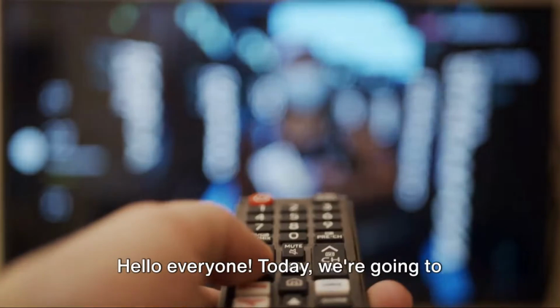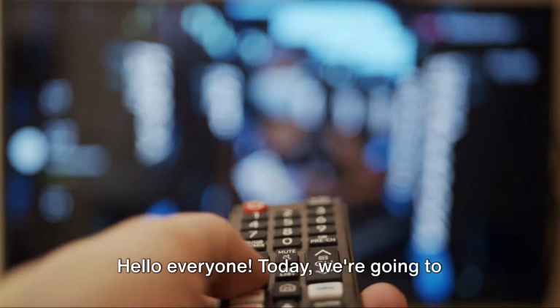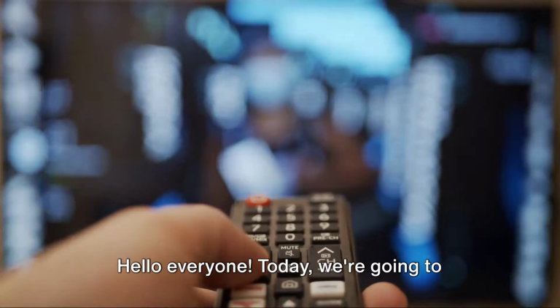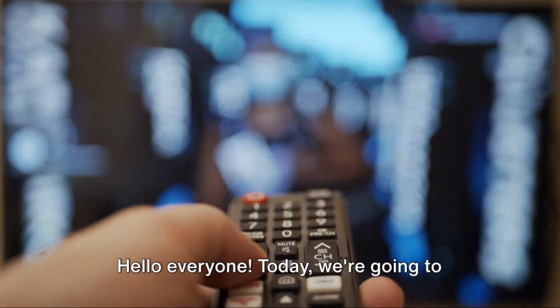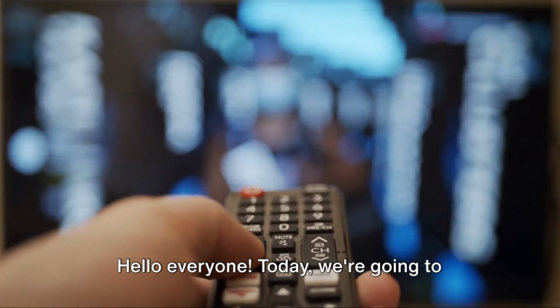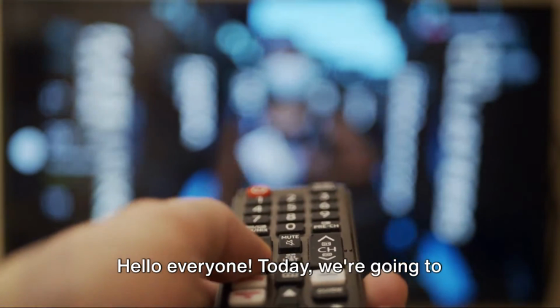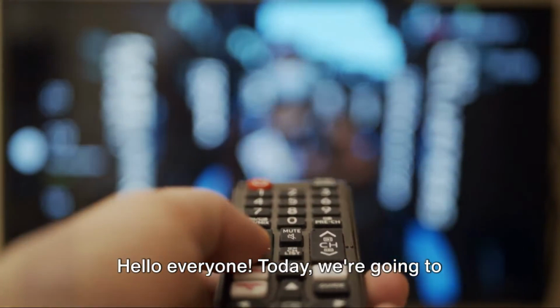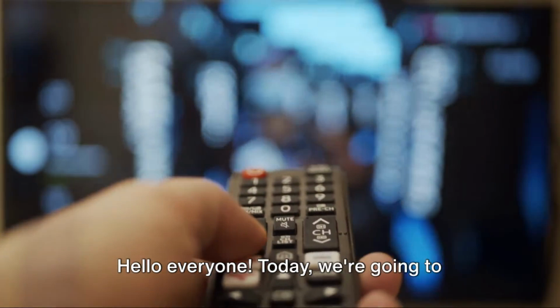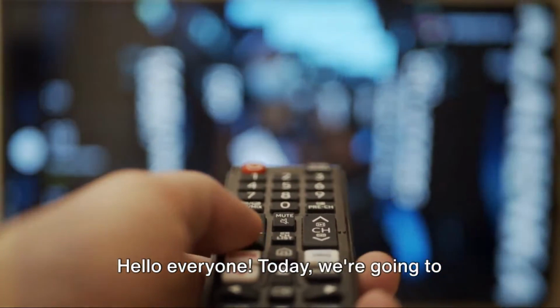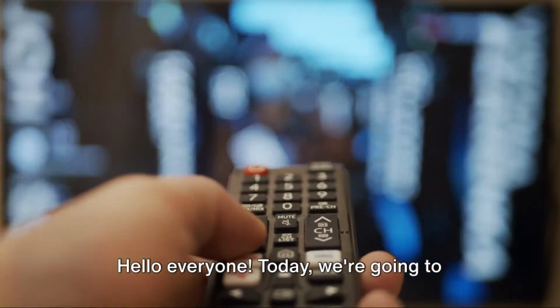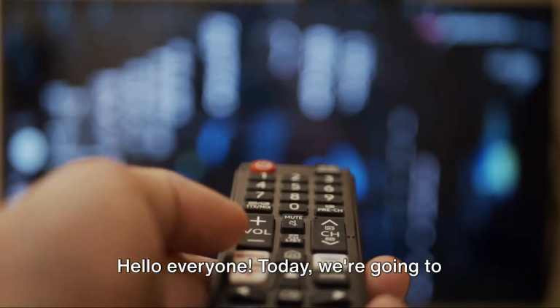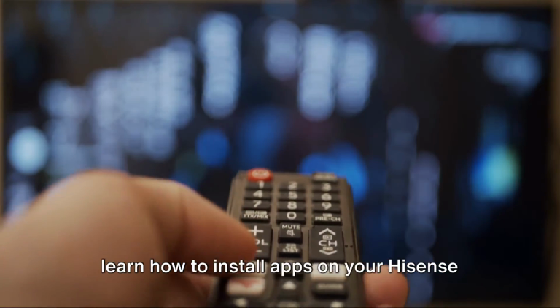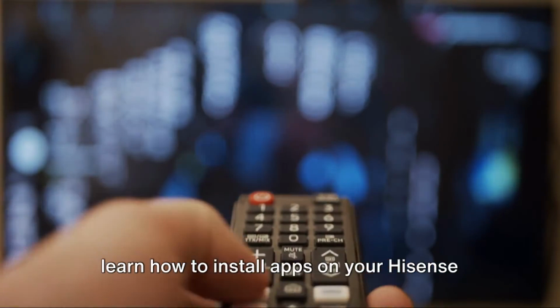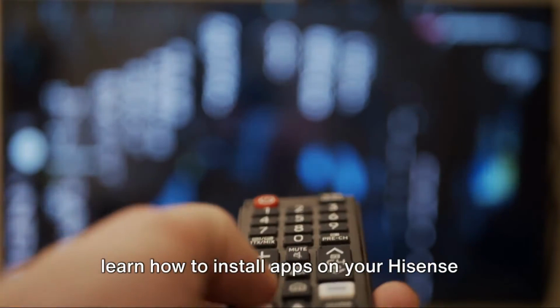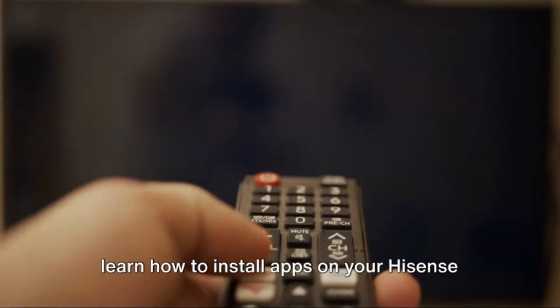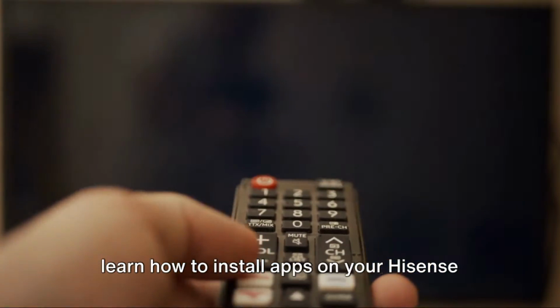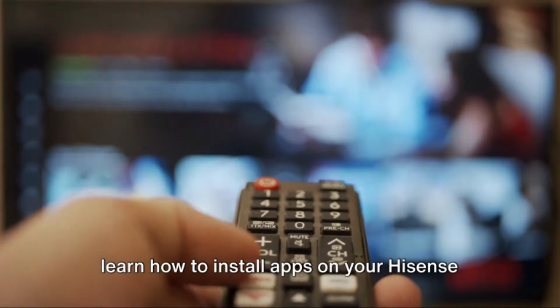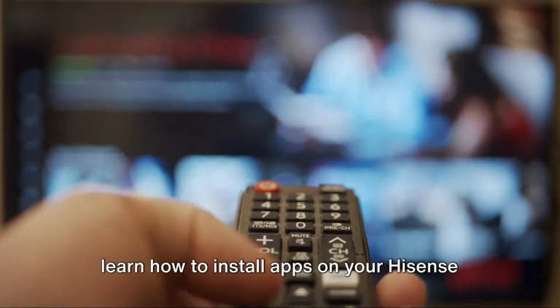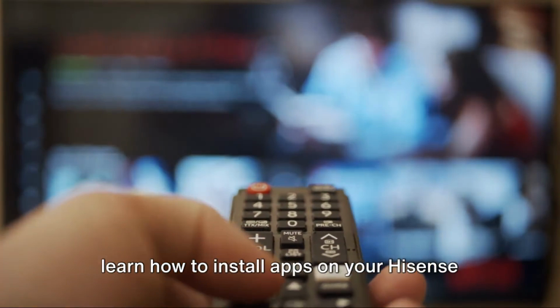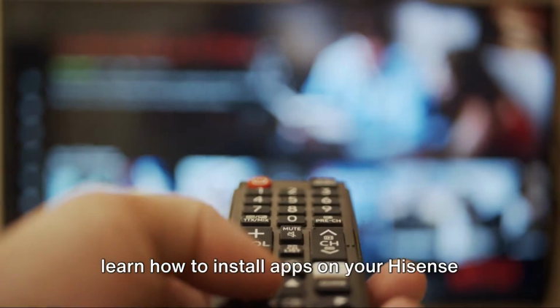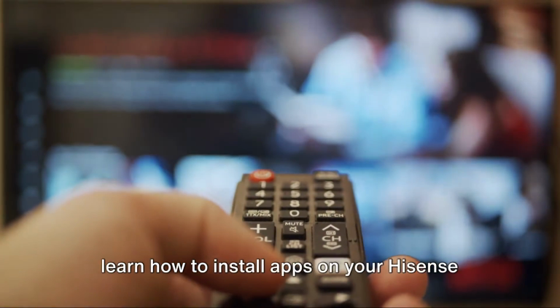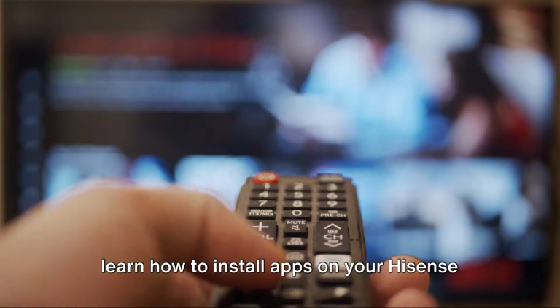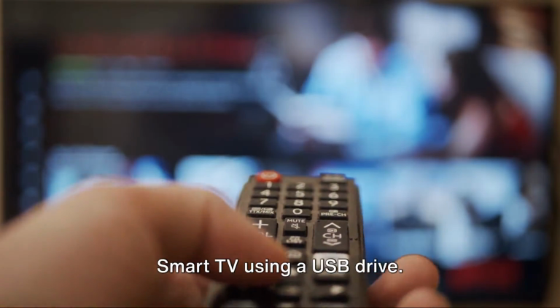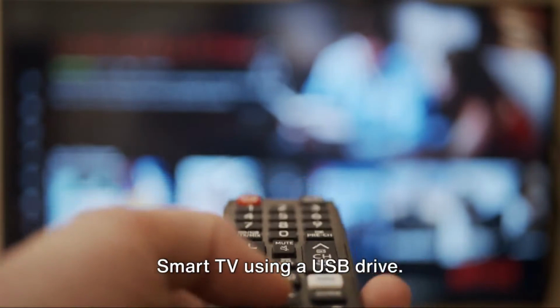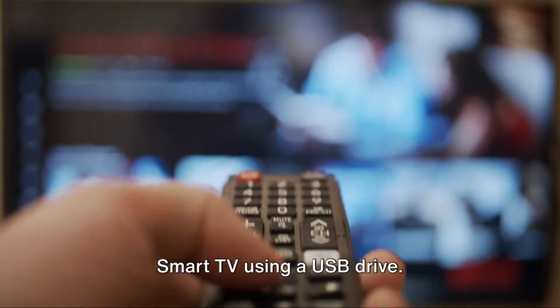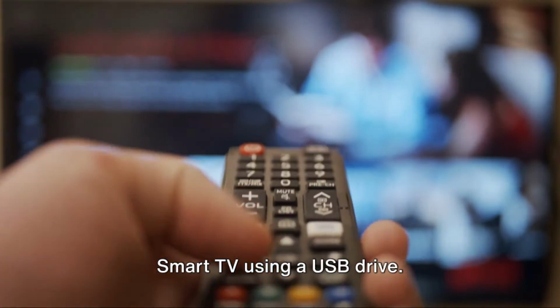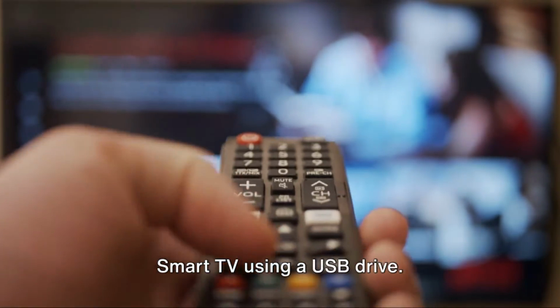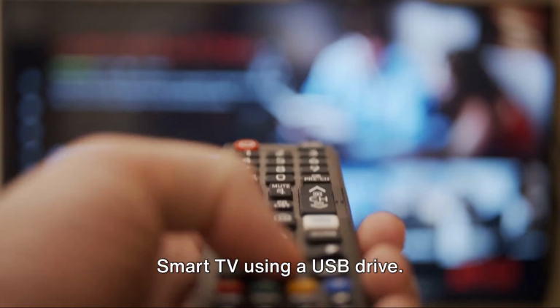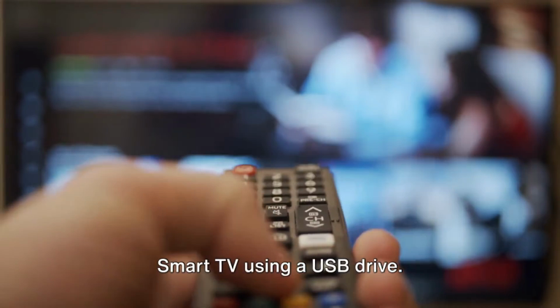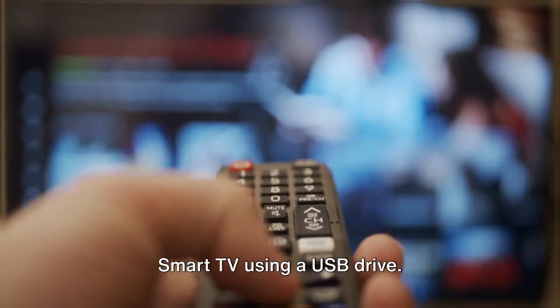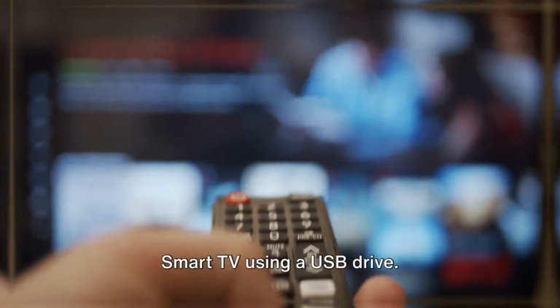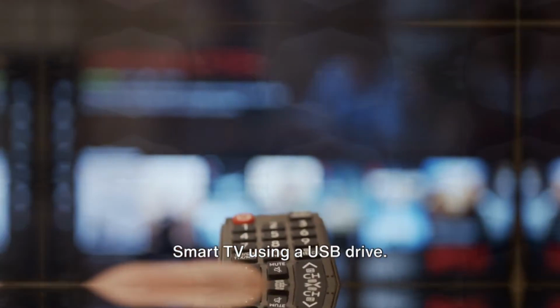Hello everyone, today we're going to learn how to install apps on your Hisense Smart TV using a USB drive.